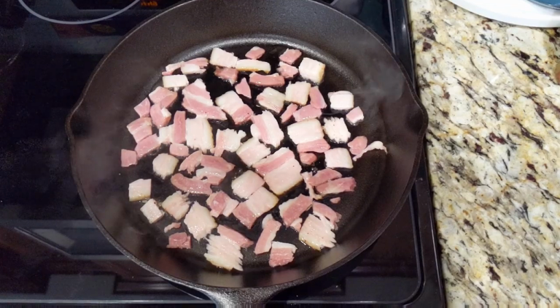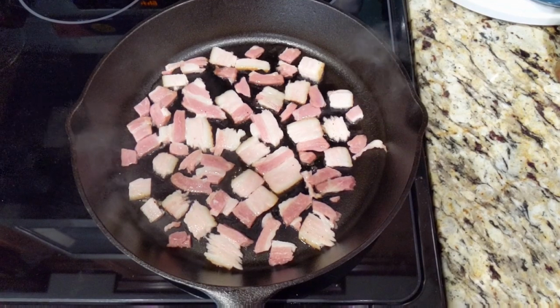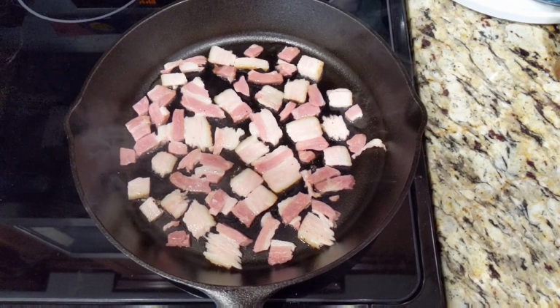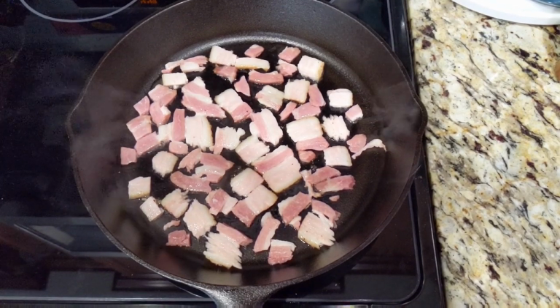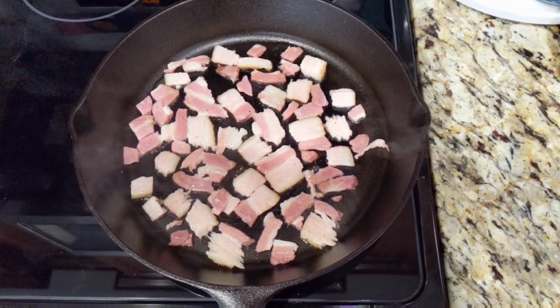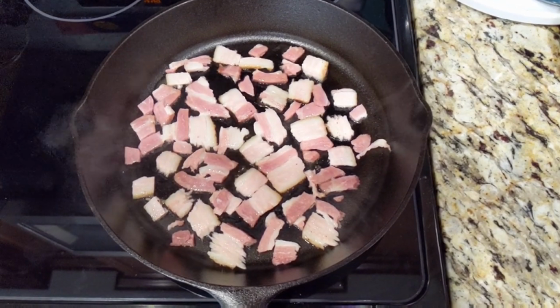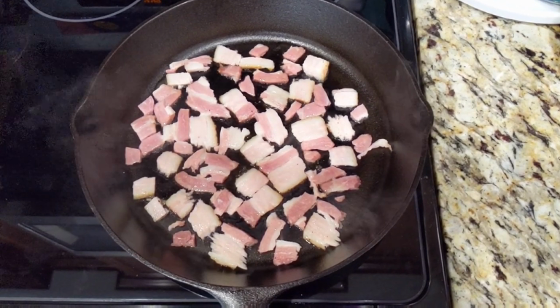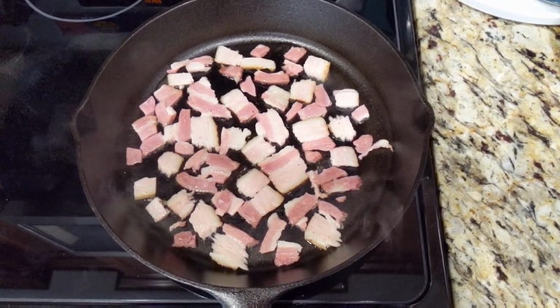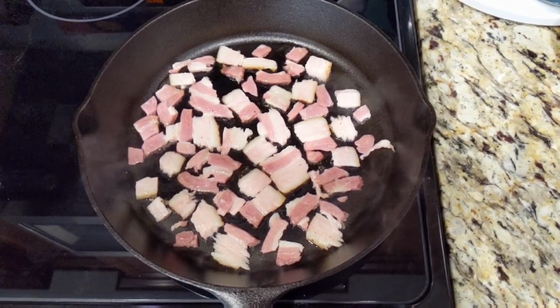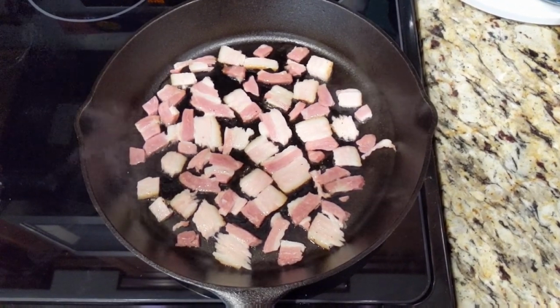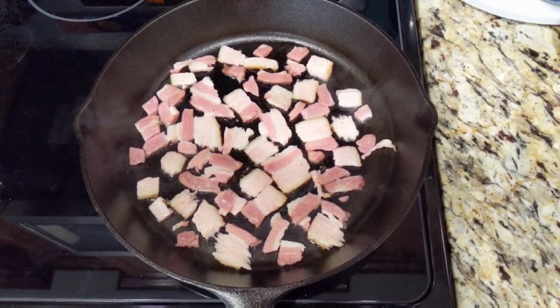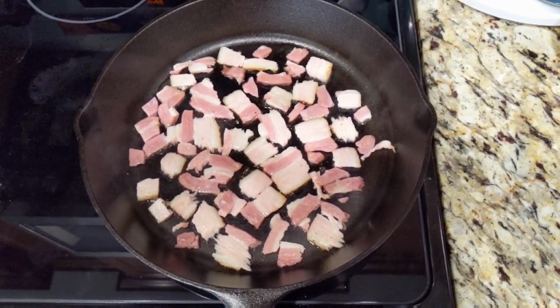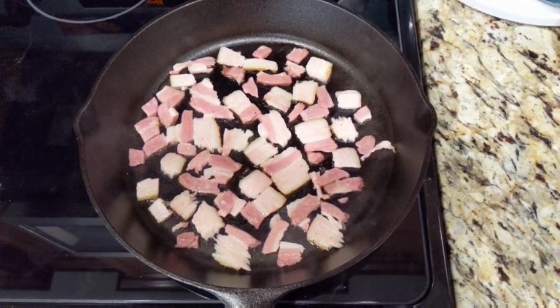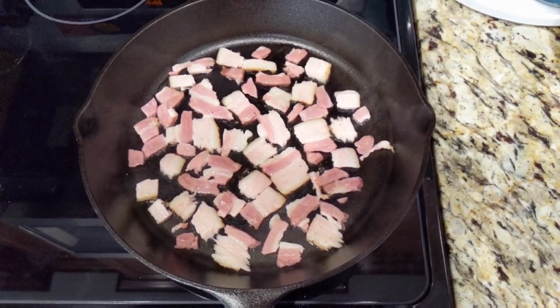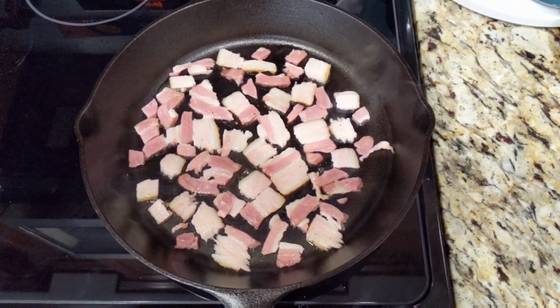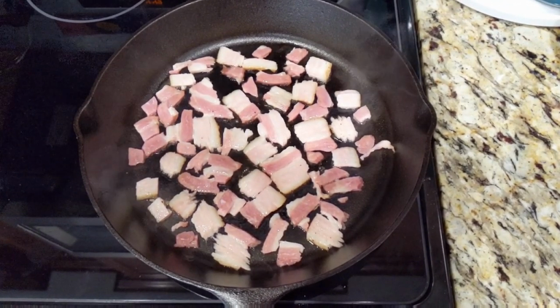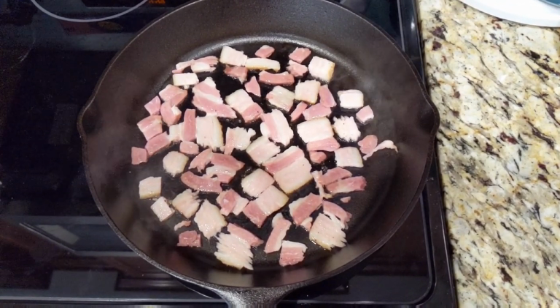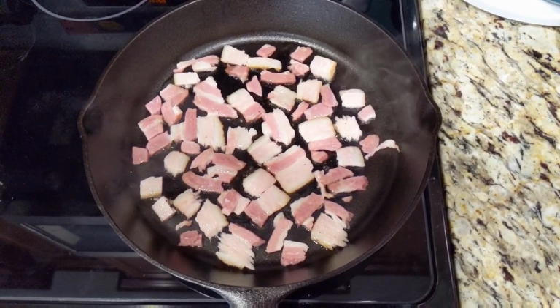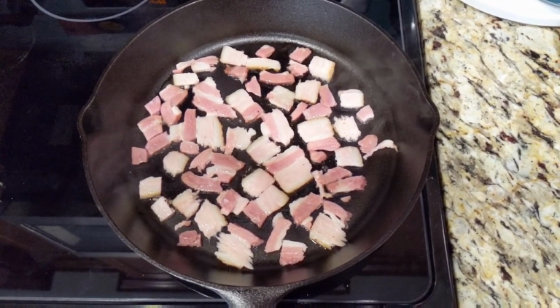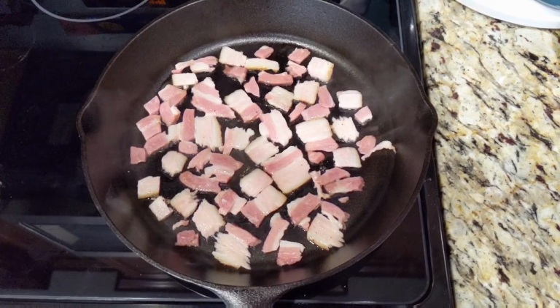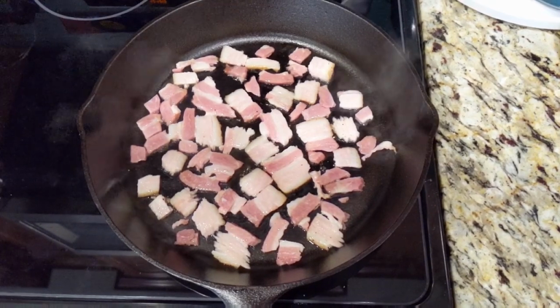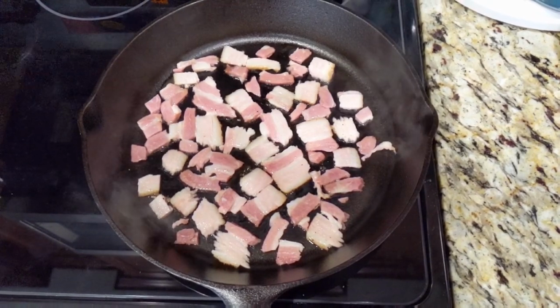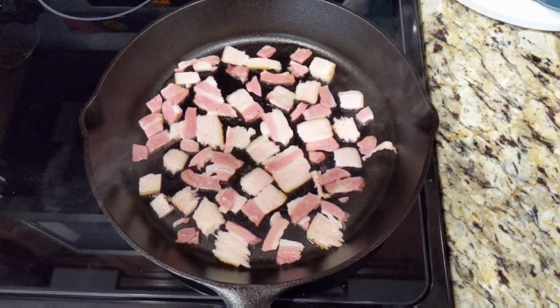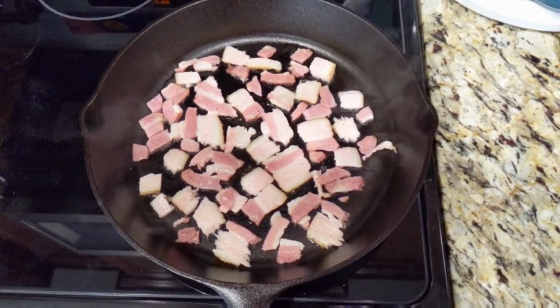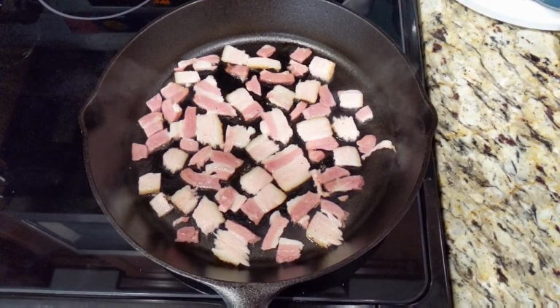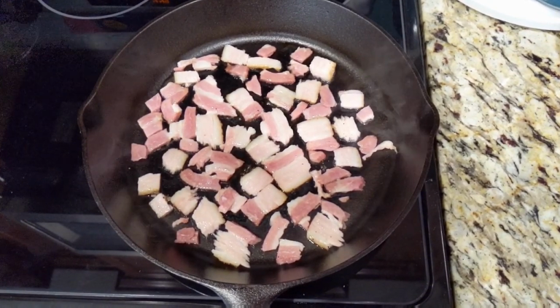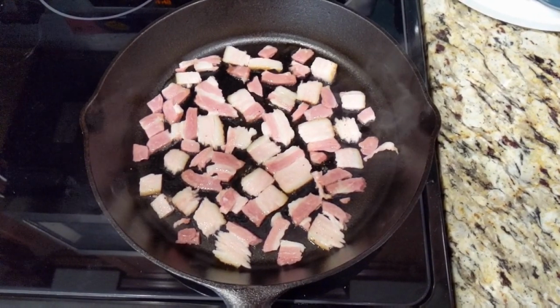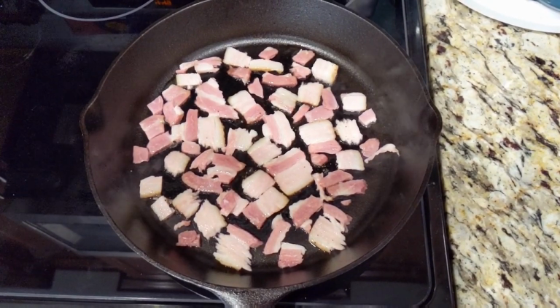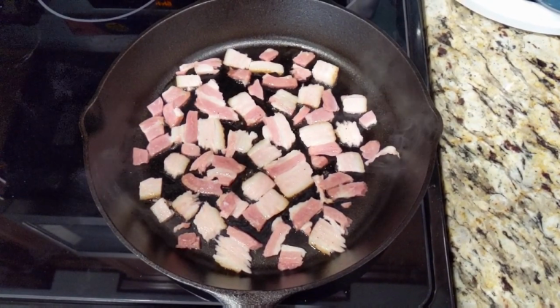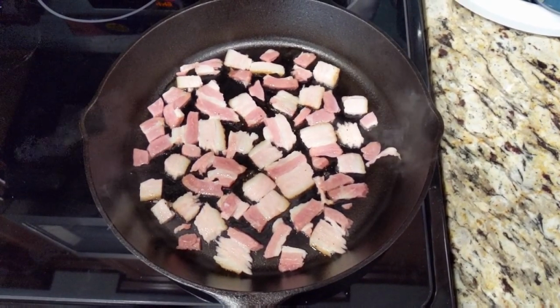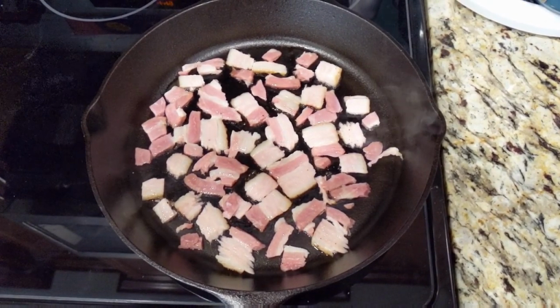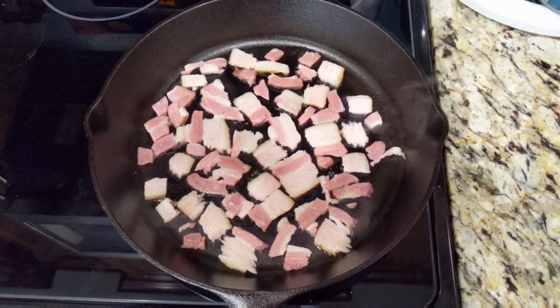Cook some bacon bits starting on a cold pan until they are fully cooked but not too crispy — just like this.